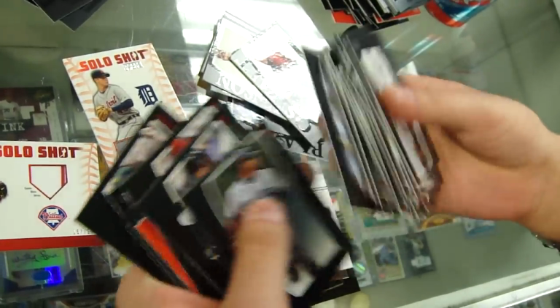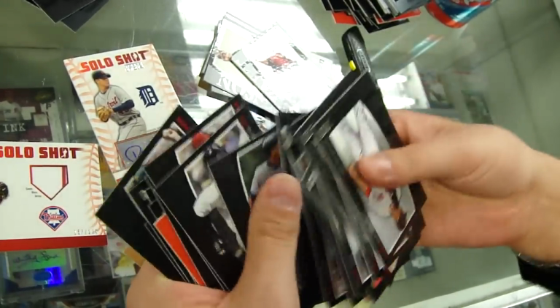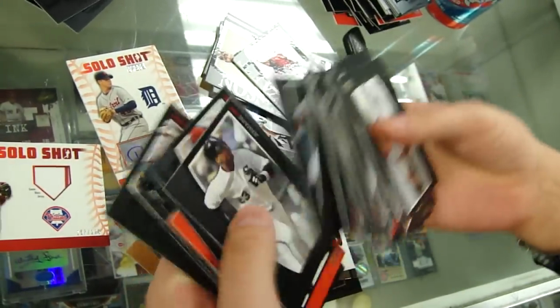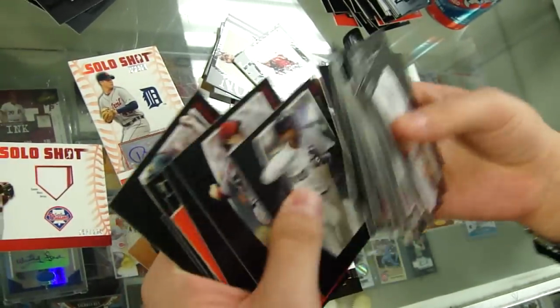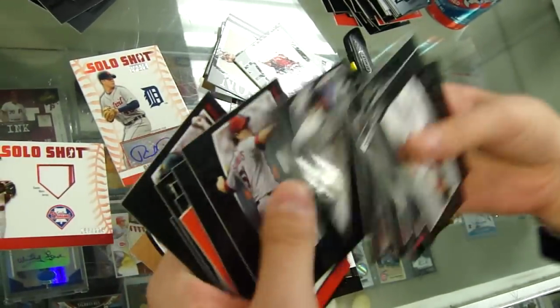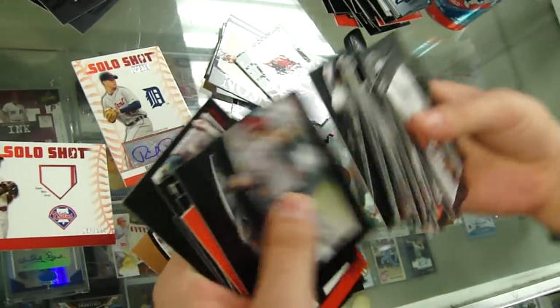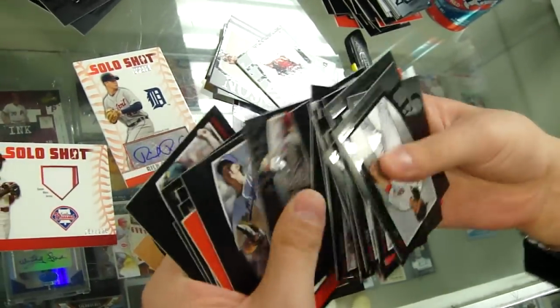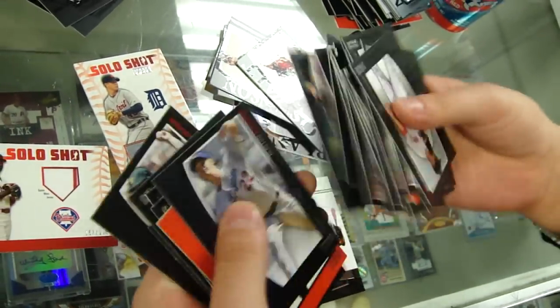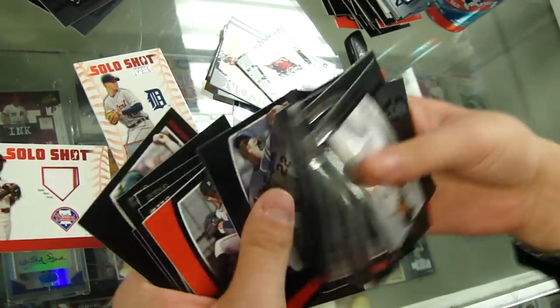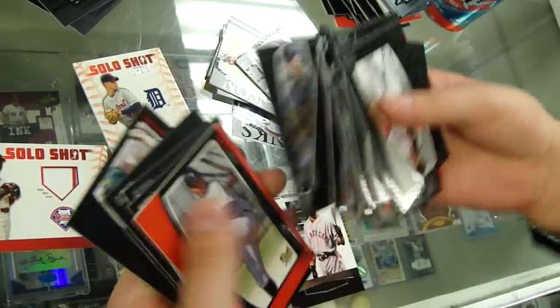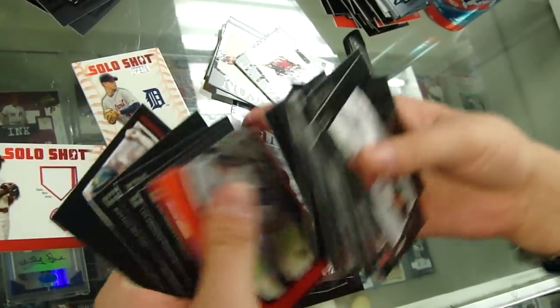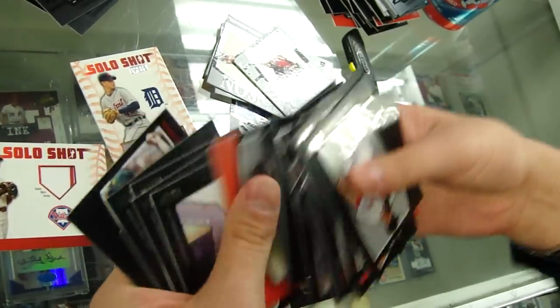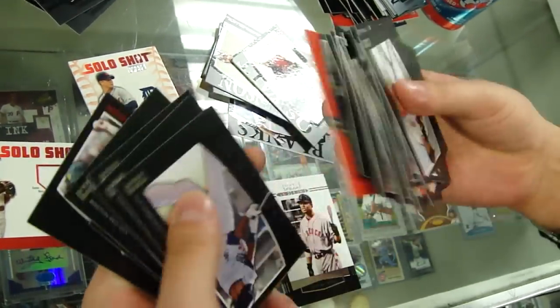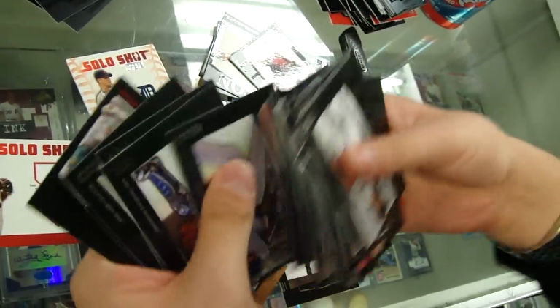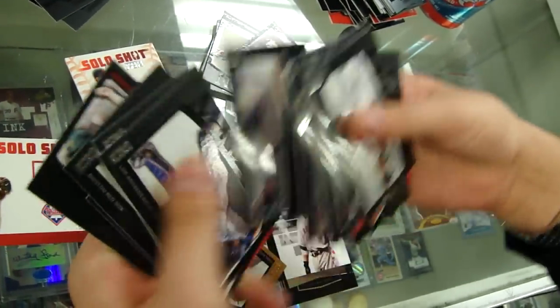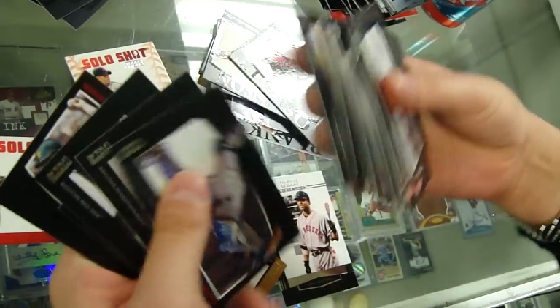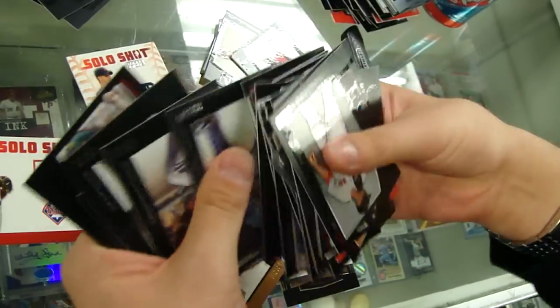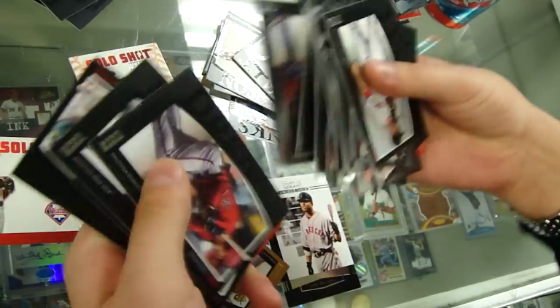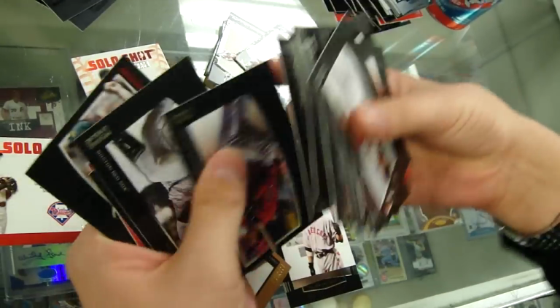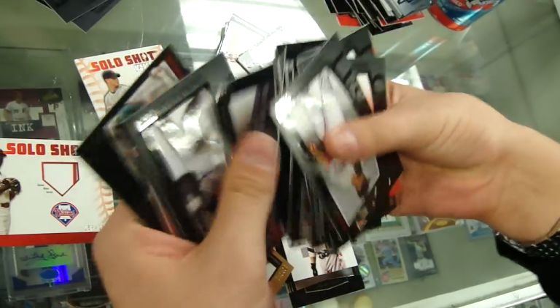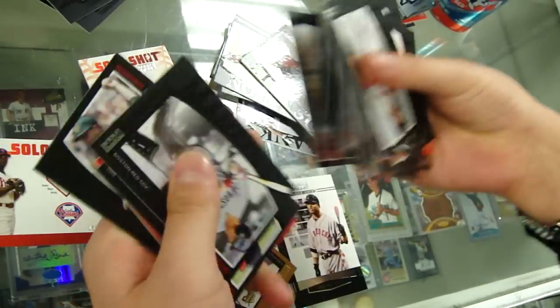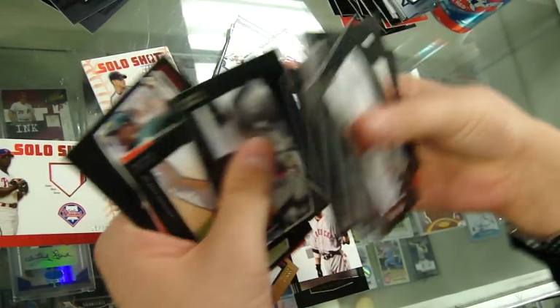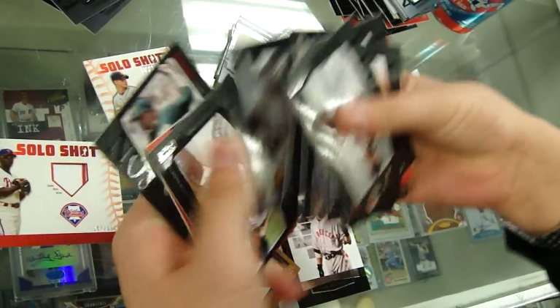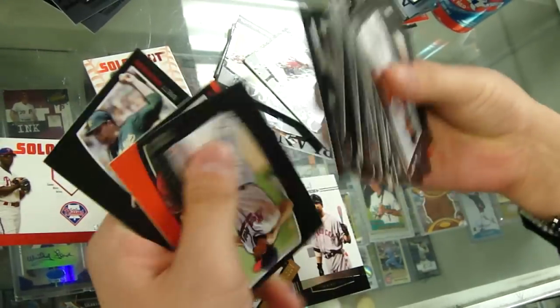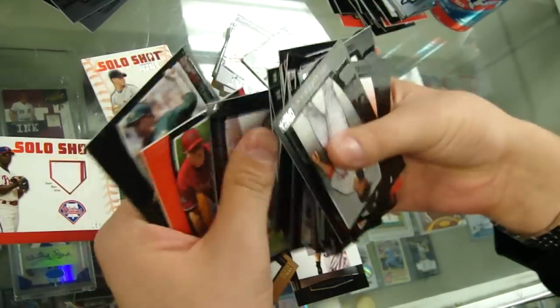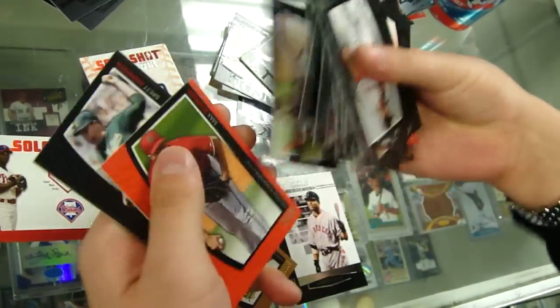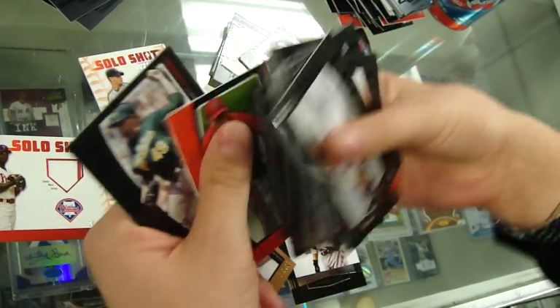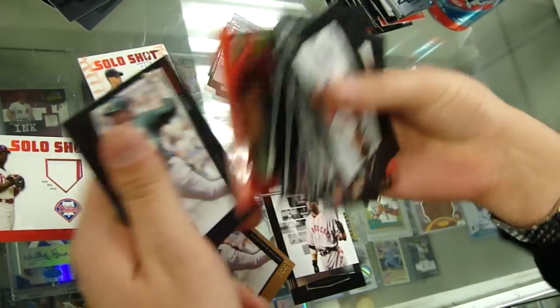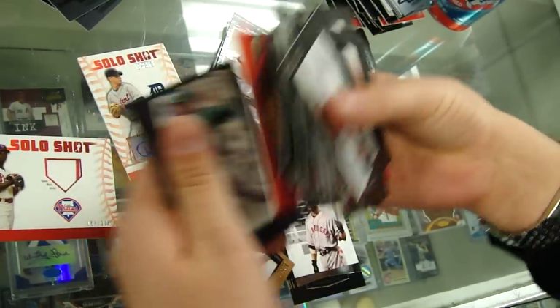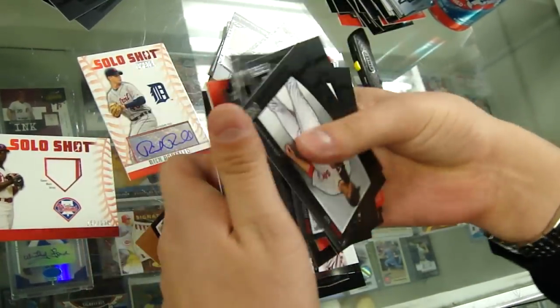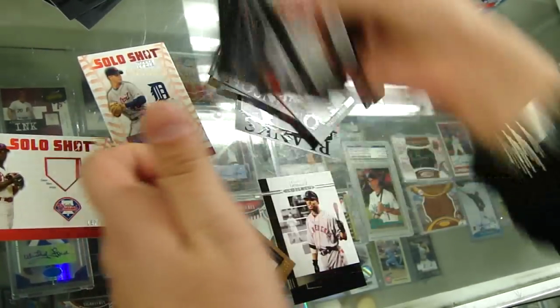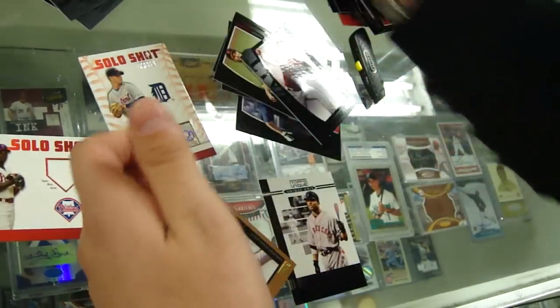I think now I know why they call it Topps Unique — because it's very unique if you actually get all the hits you're supposed to get.